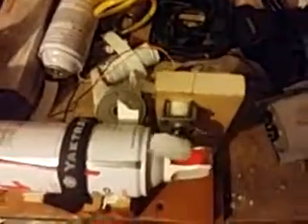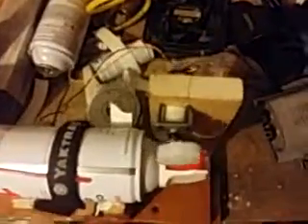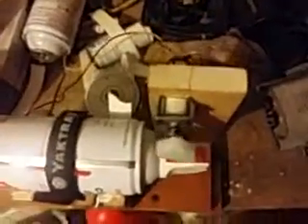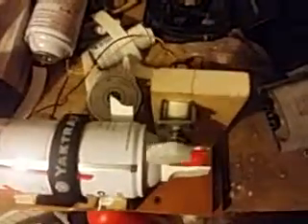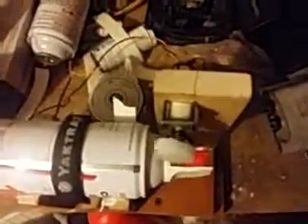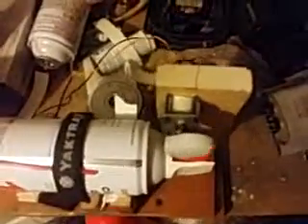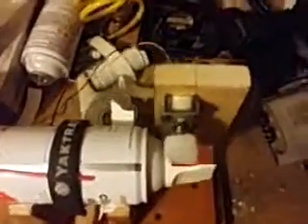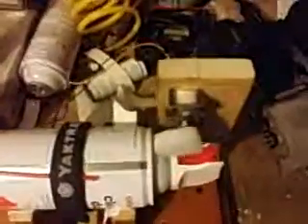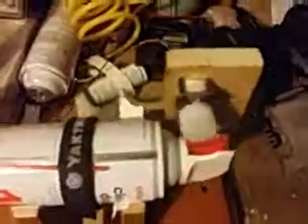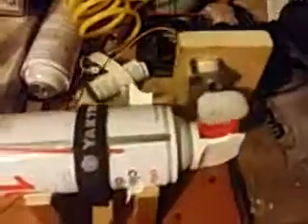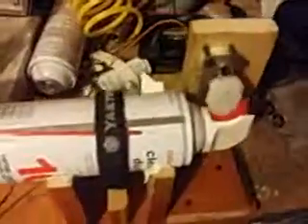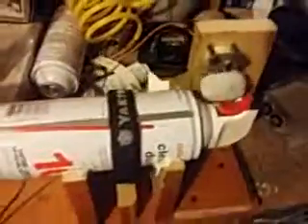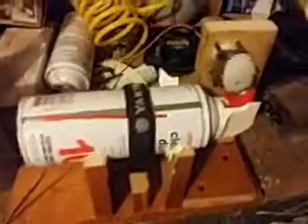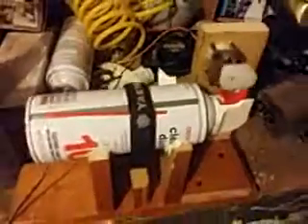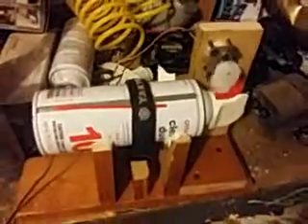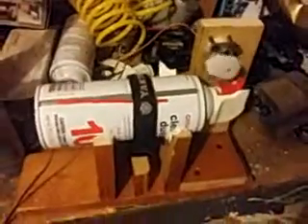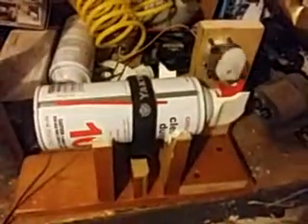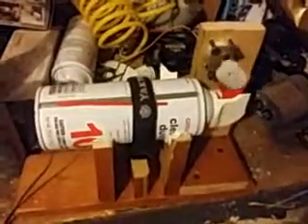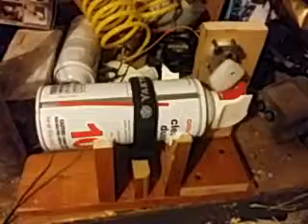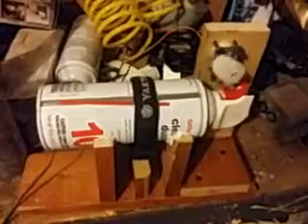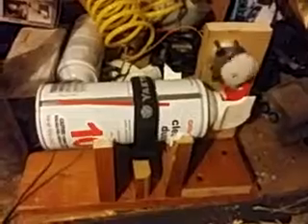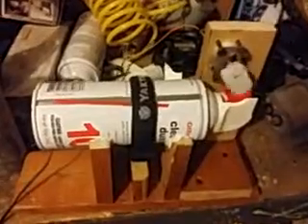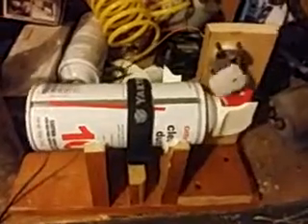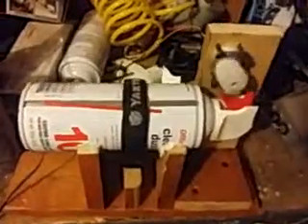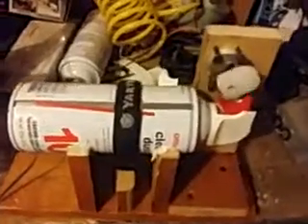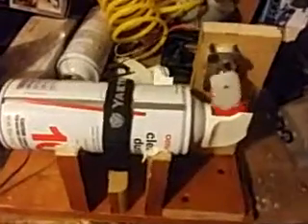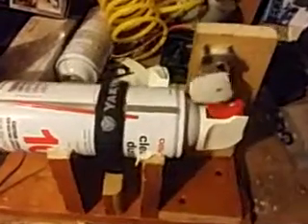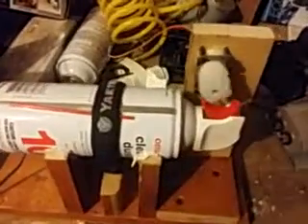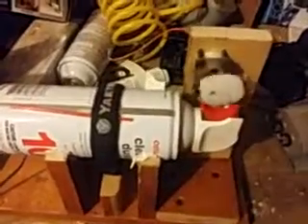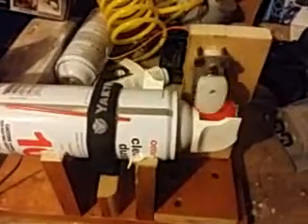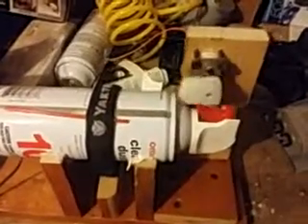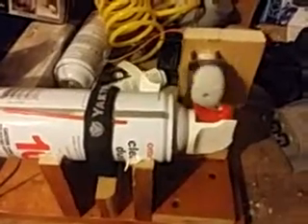Seems to be working pretty well. It's been running for about 10 minutes, no problems at all. We'll hook that into a 12 volt switch and we'll have a battery operated fire proofer.